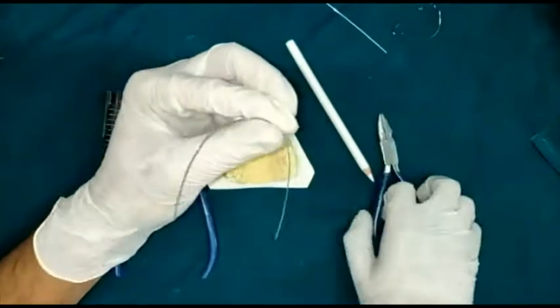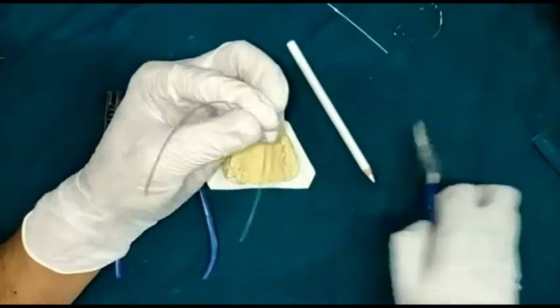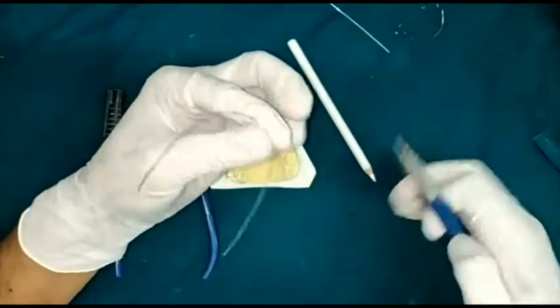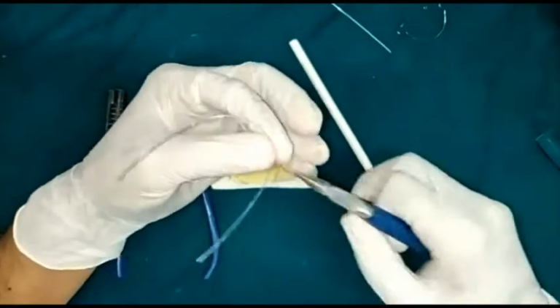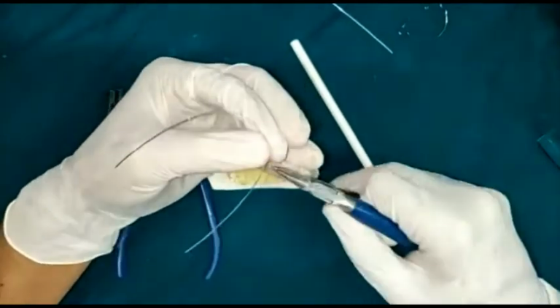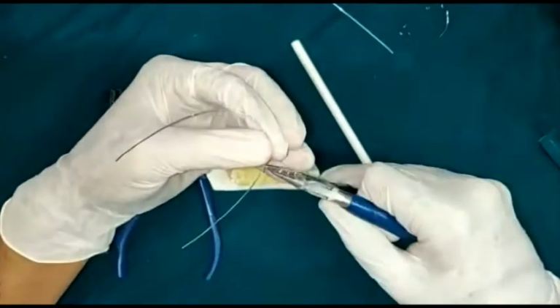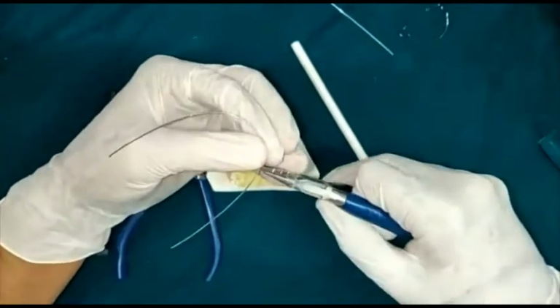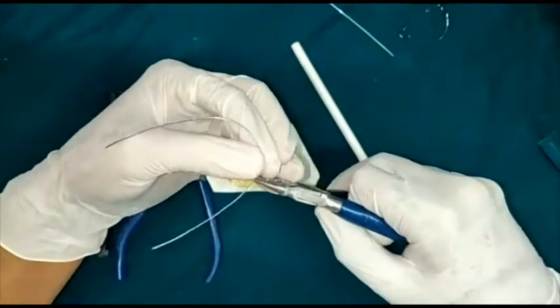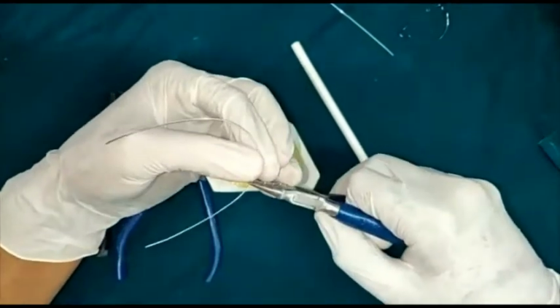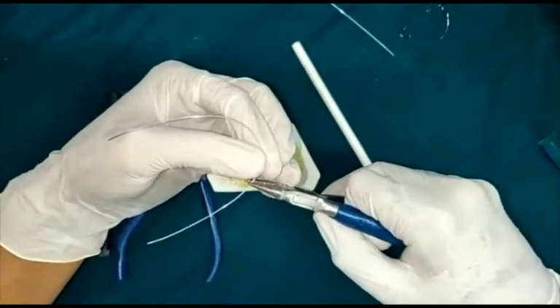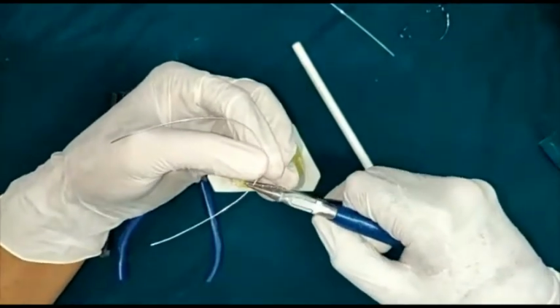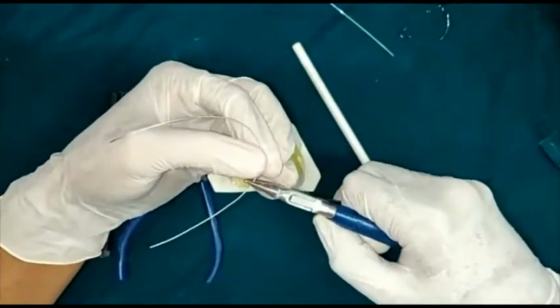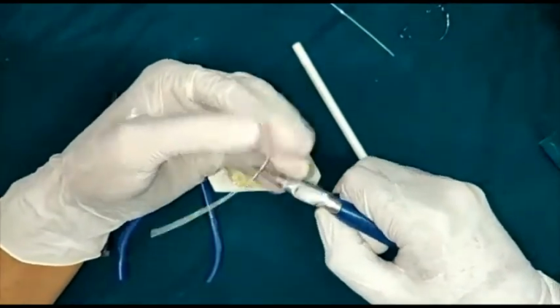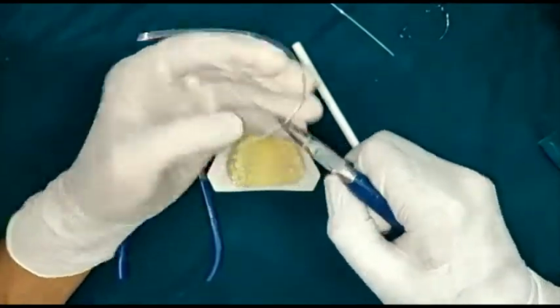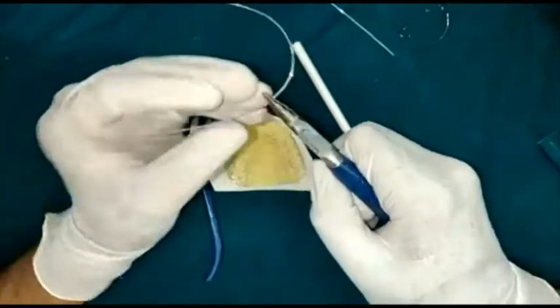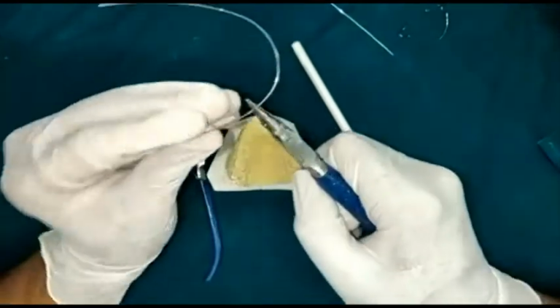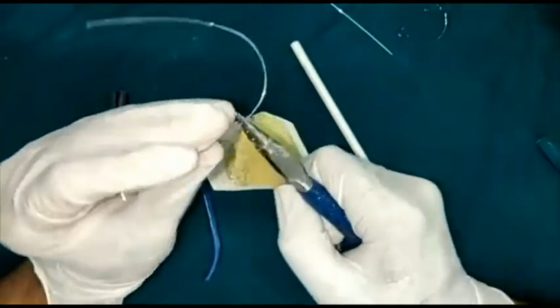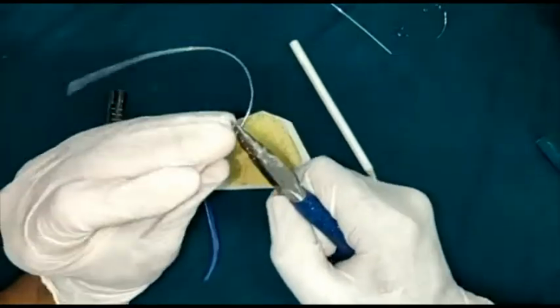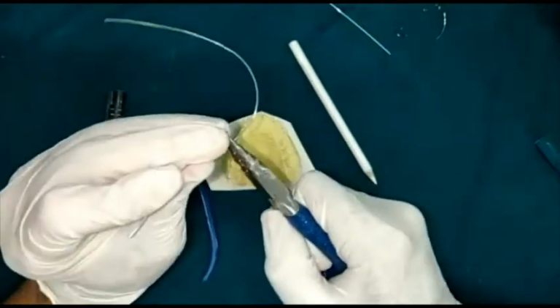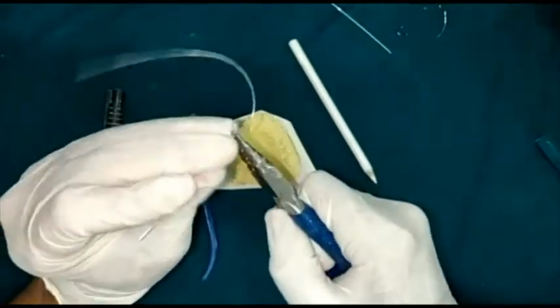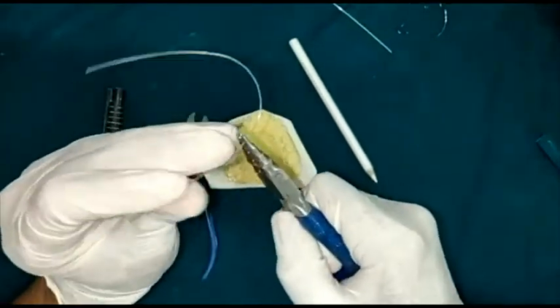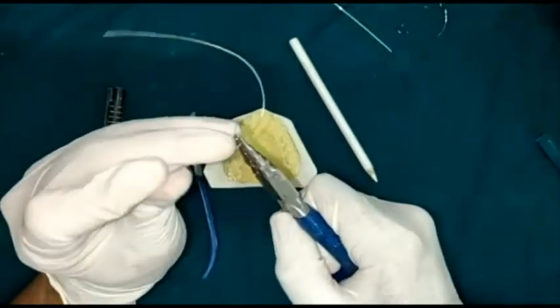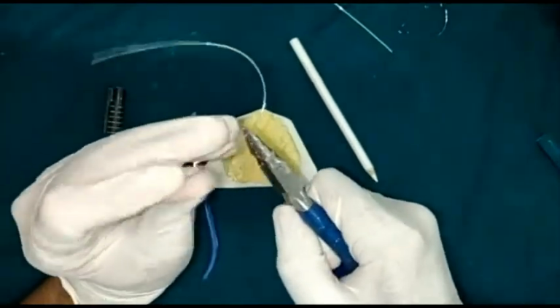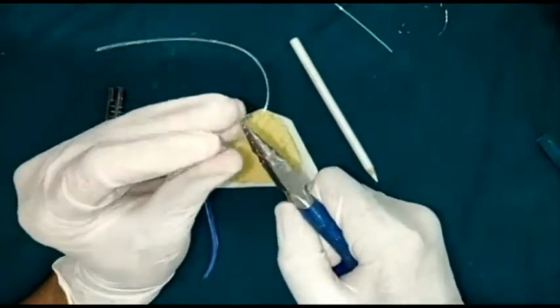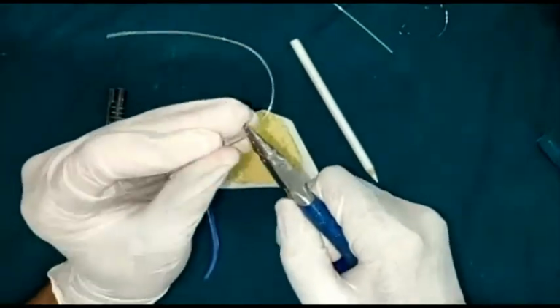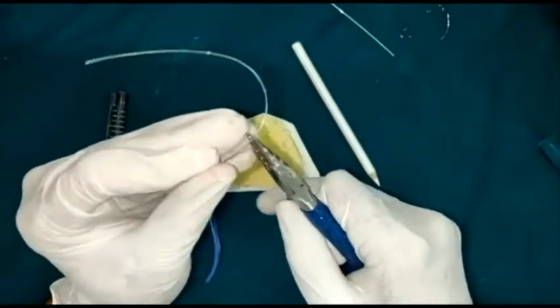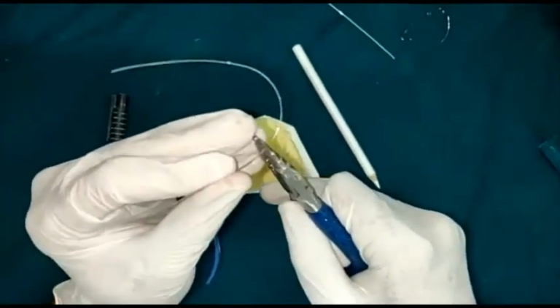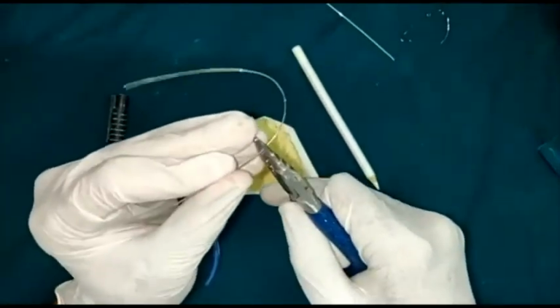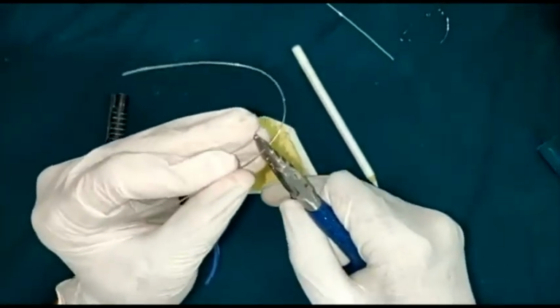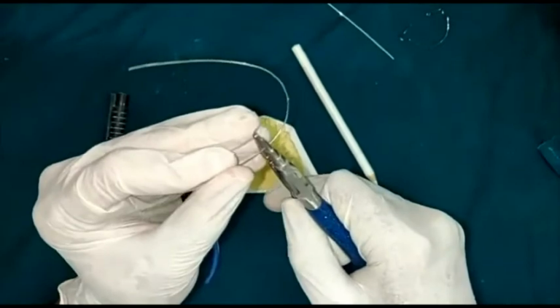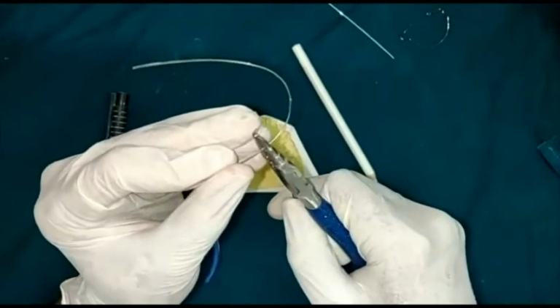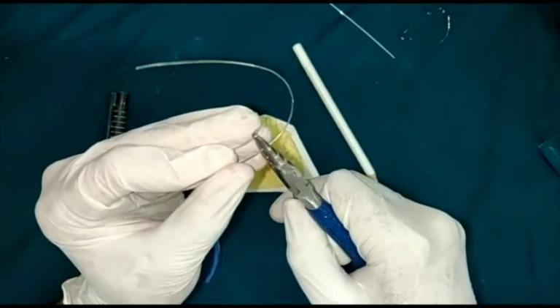From the premolar markings, towards the gingiva, you will give a 90 degree bend.